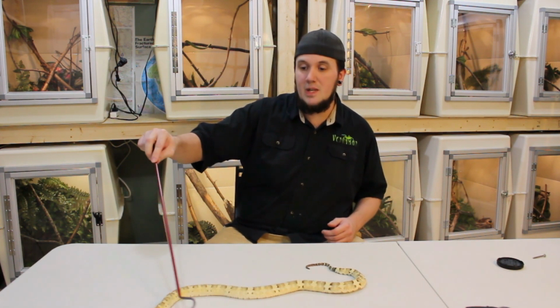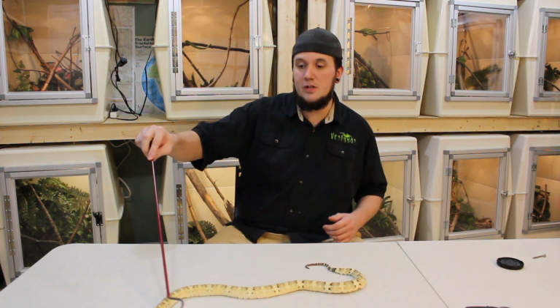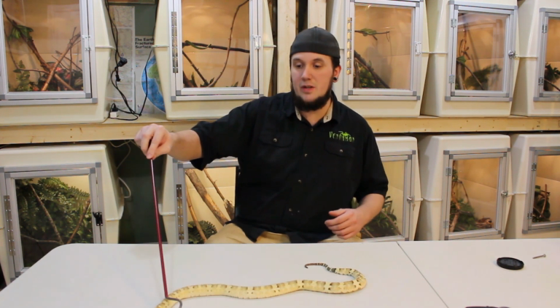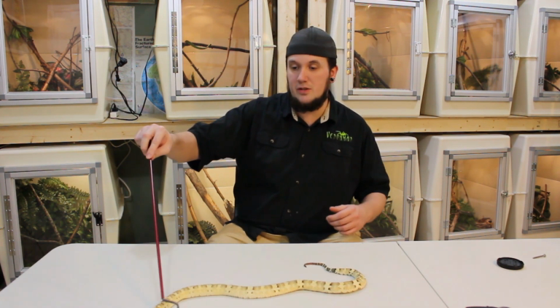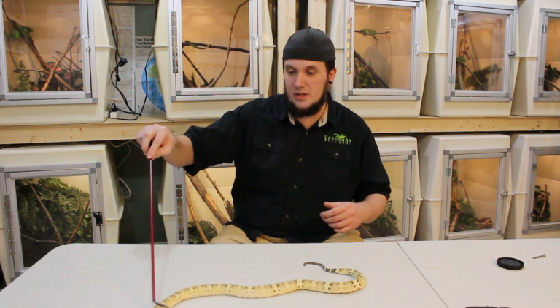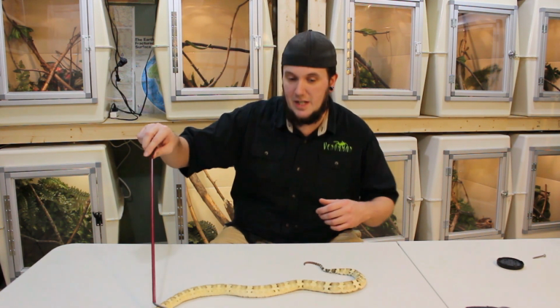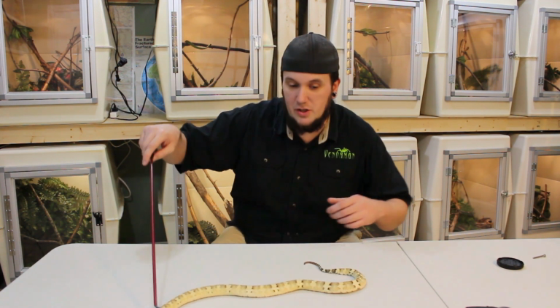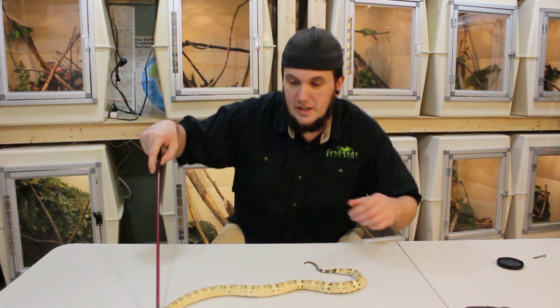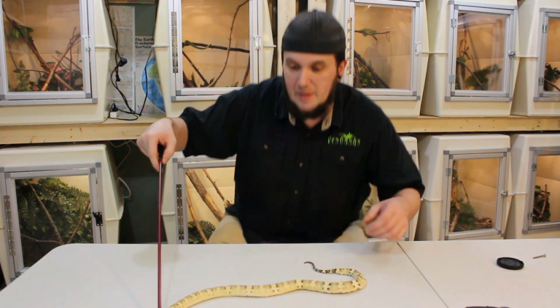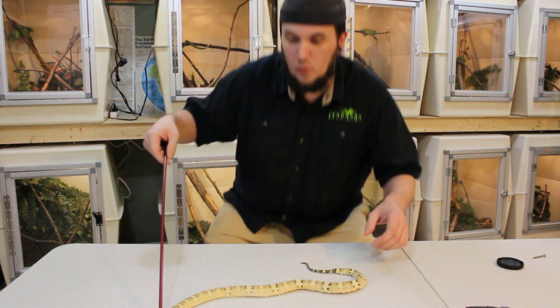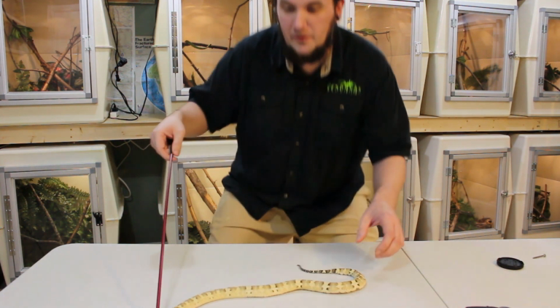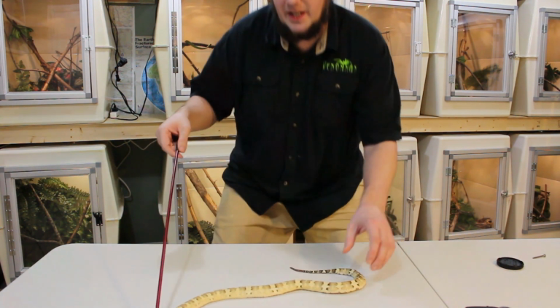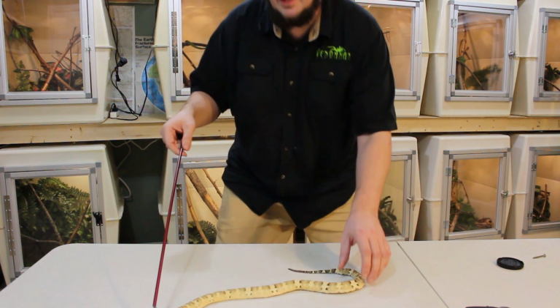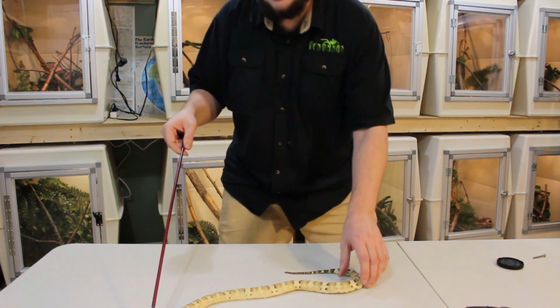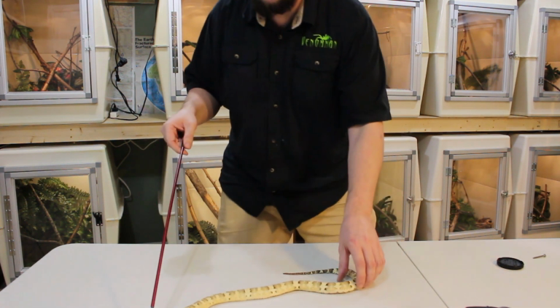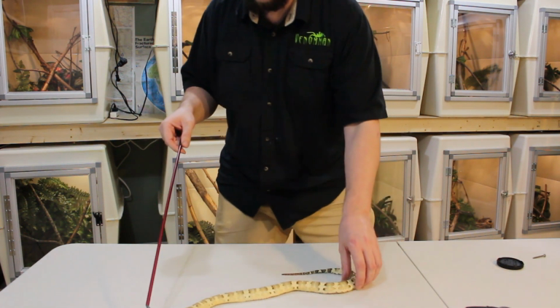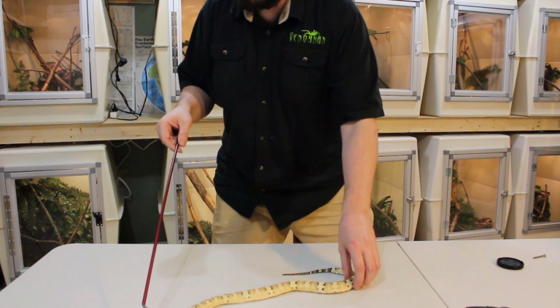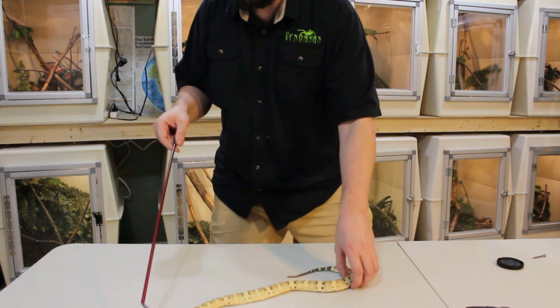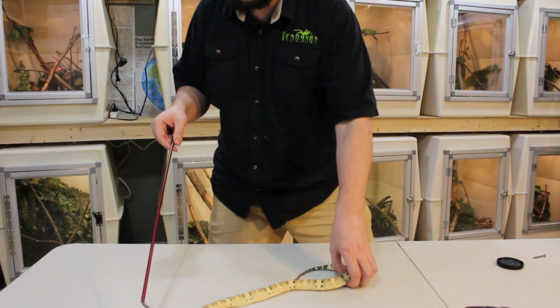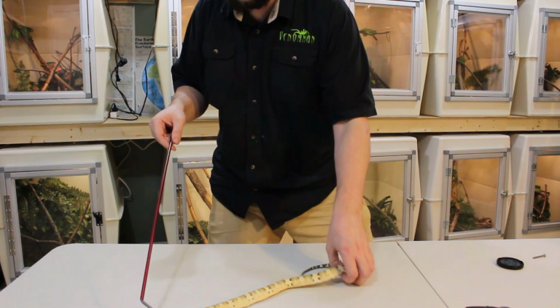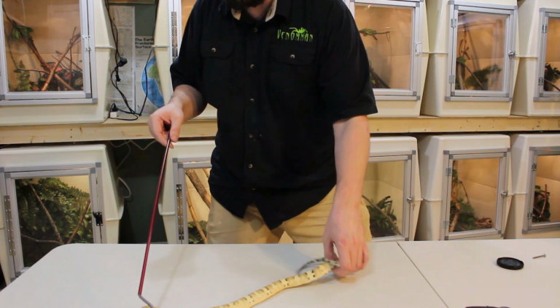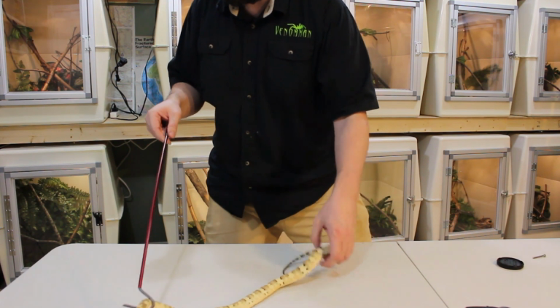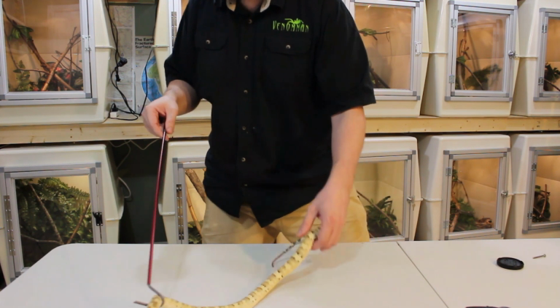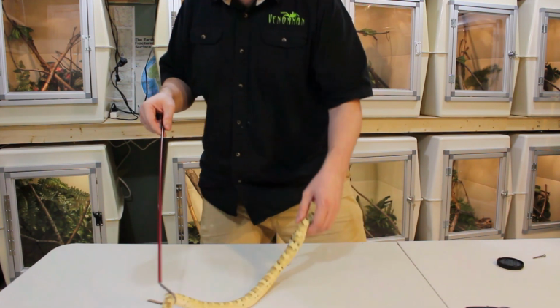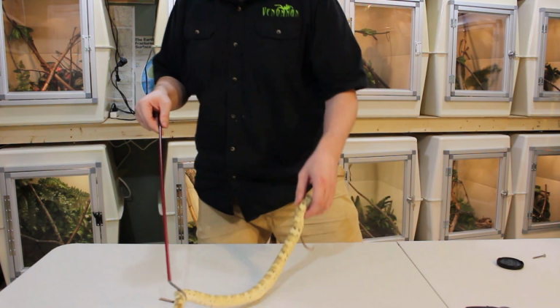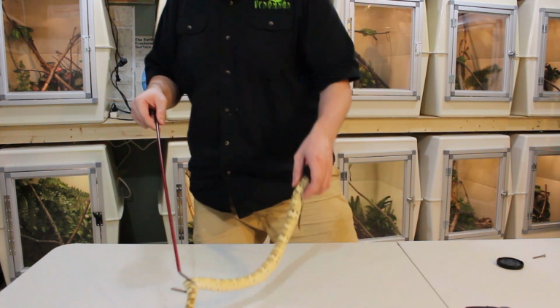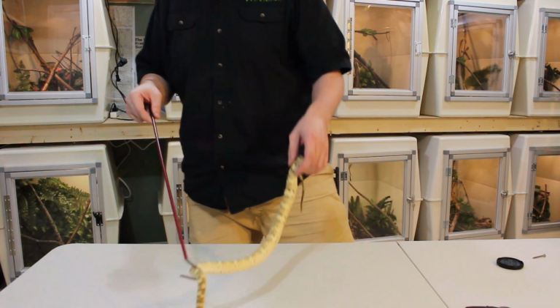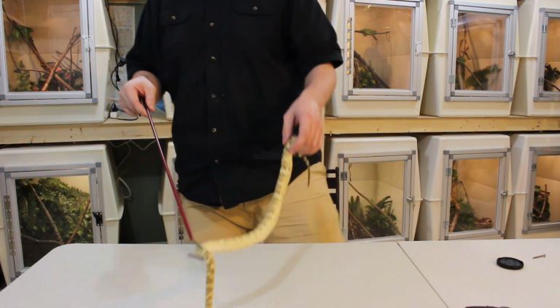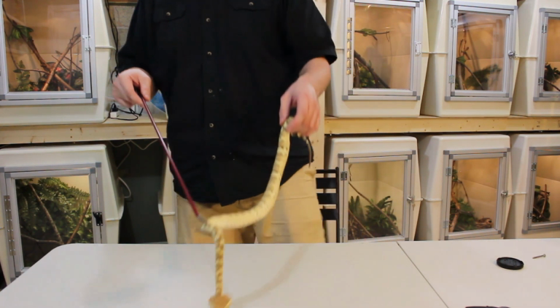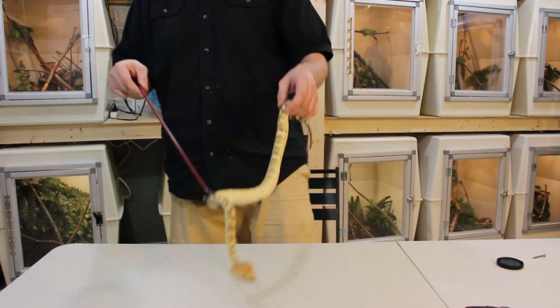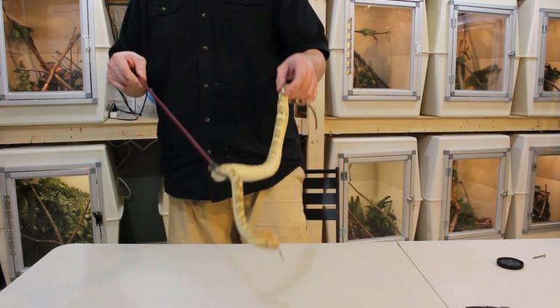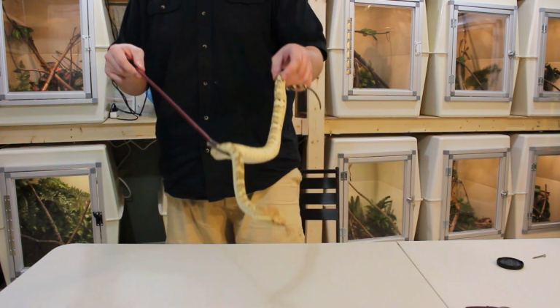So these are sexually dimorphic. What I mean by that is a male would never get this big.